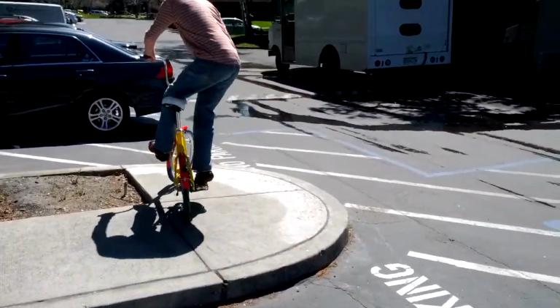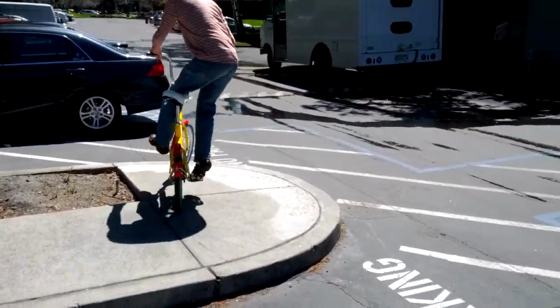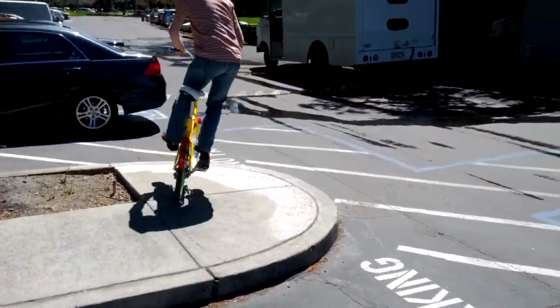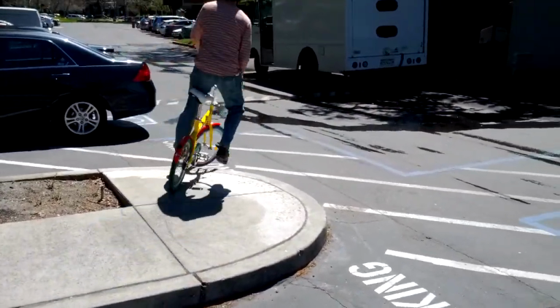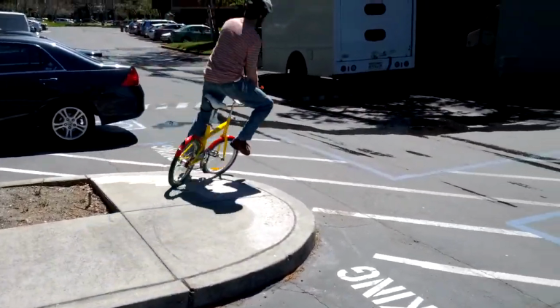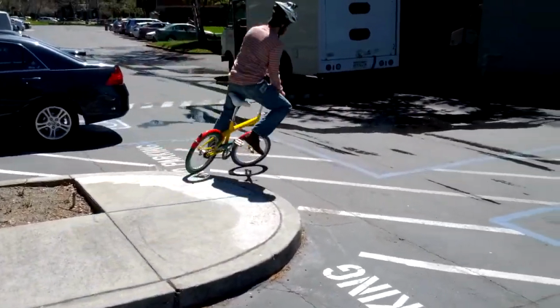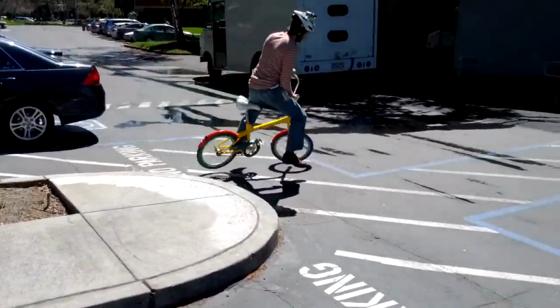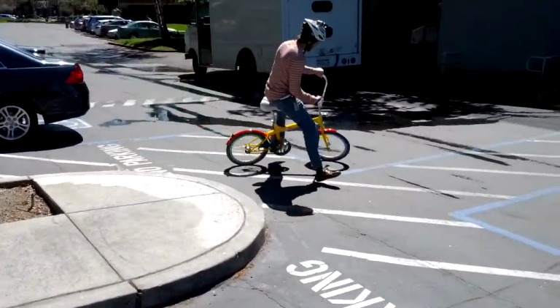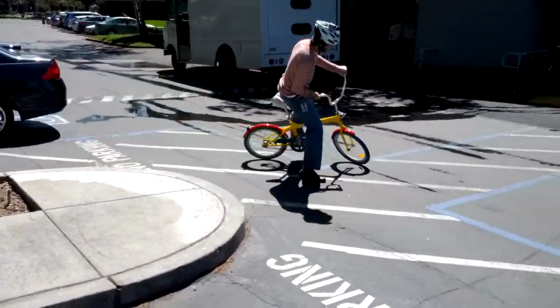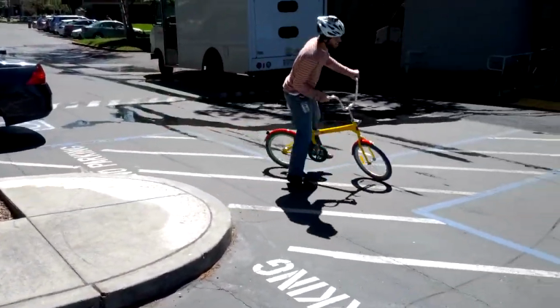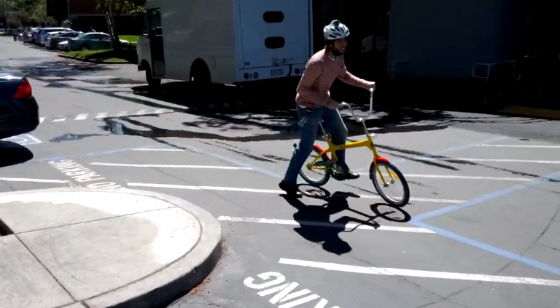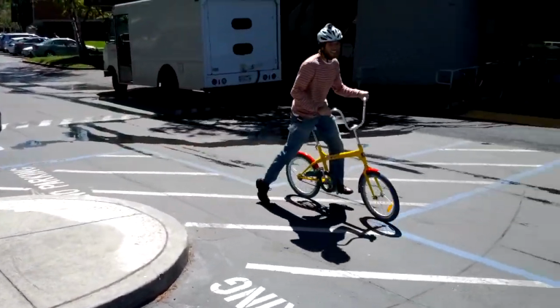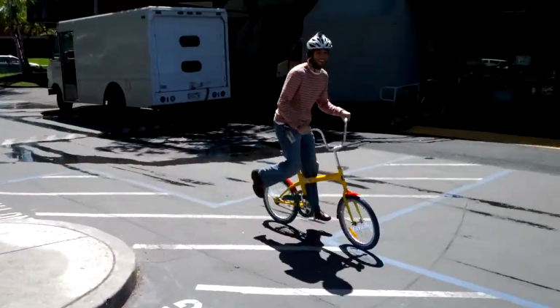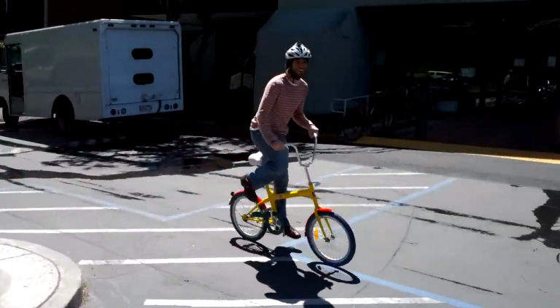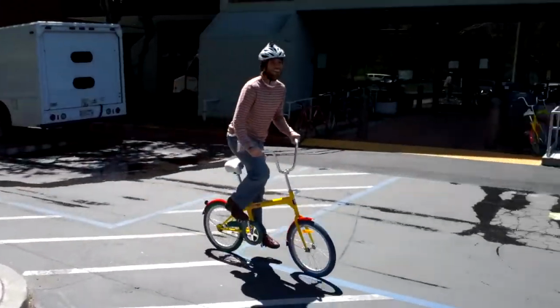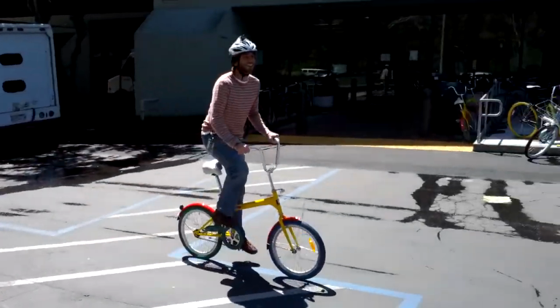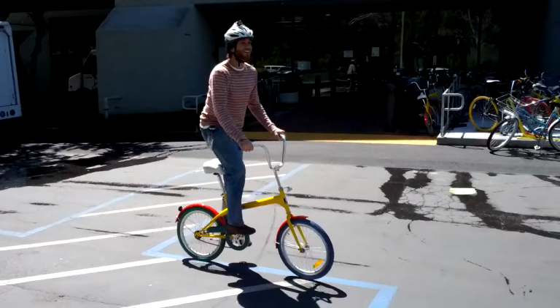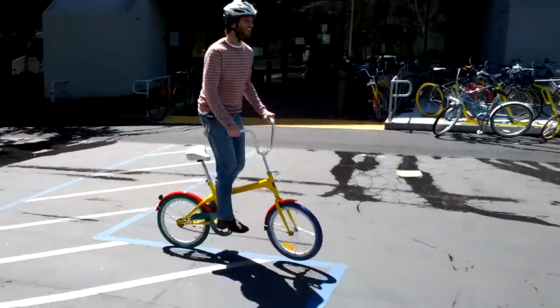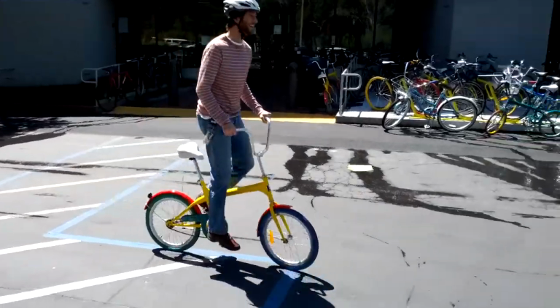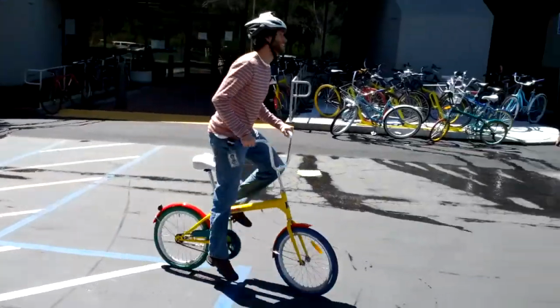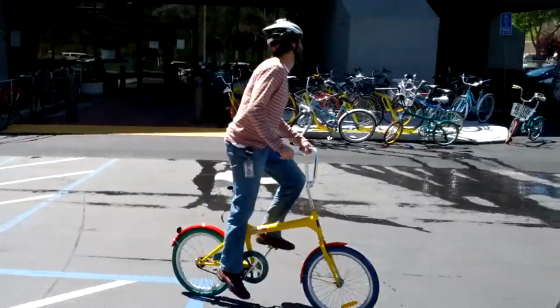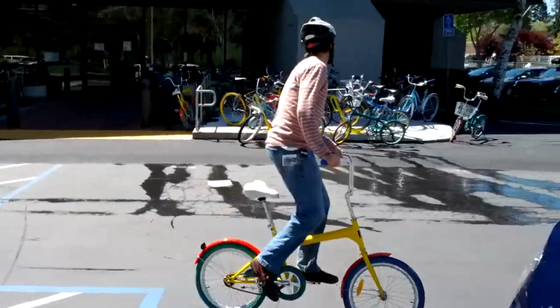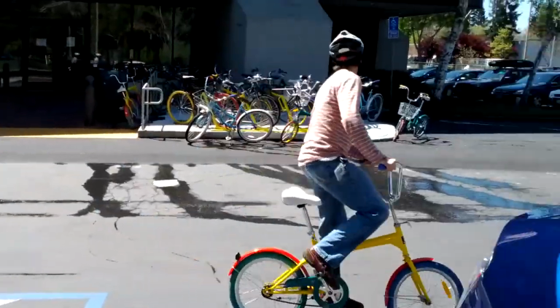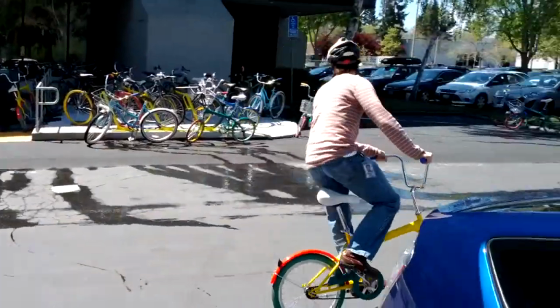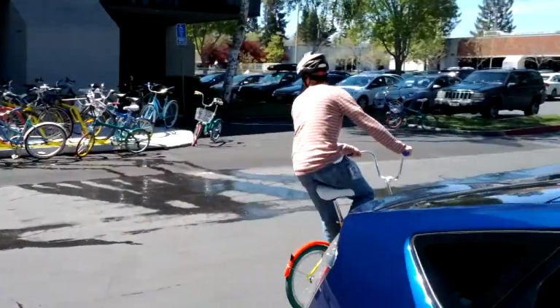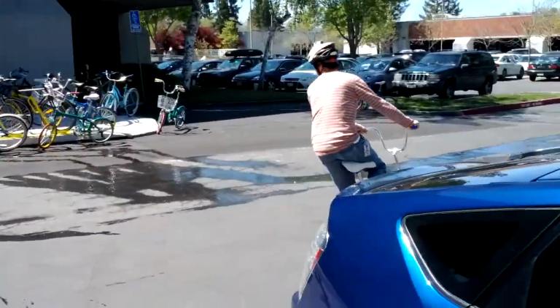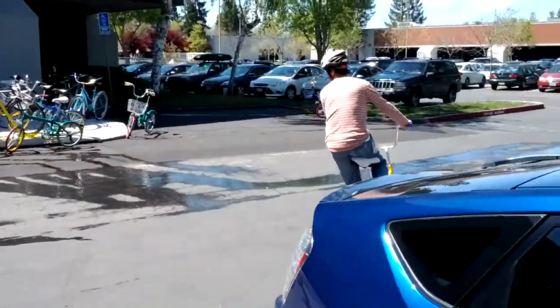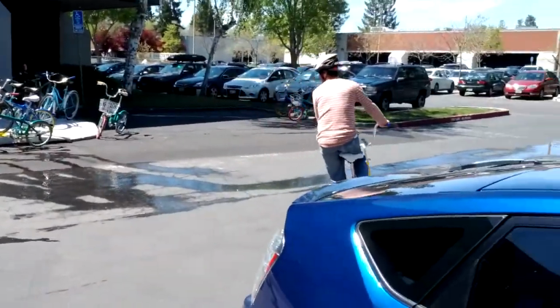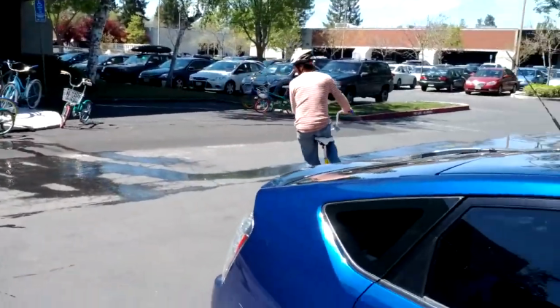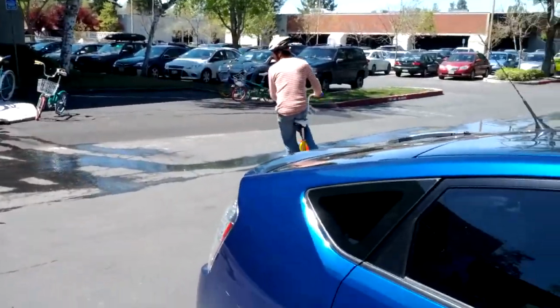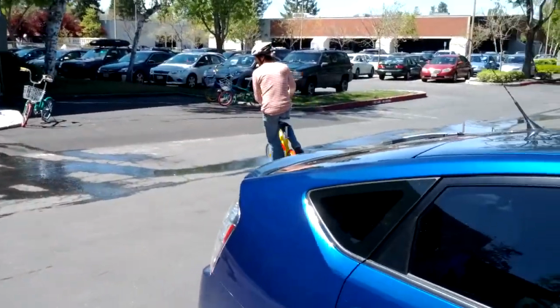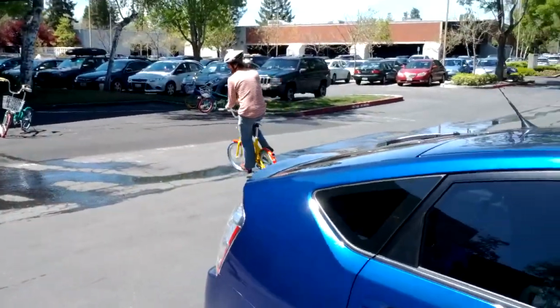Wow. Nice. Always wear a helmet when riding a G-Bike.